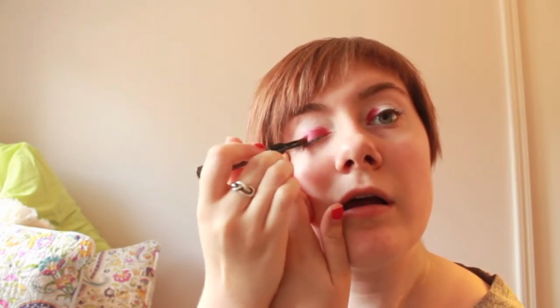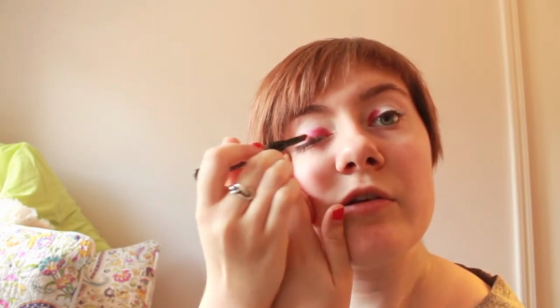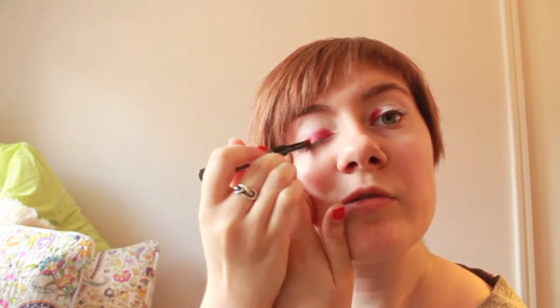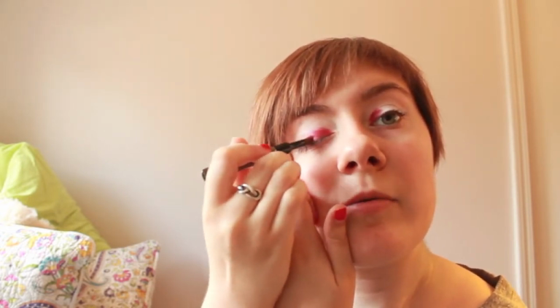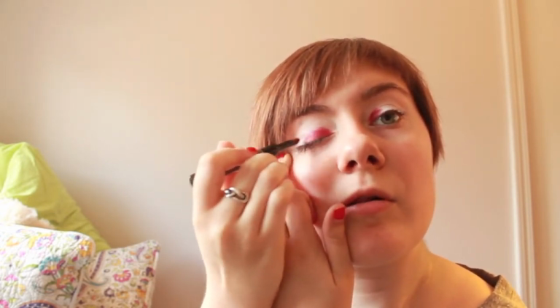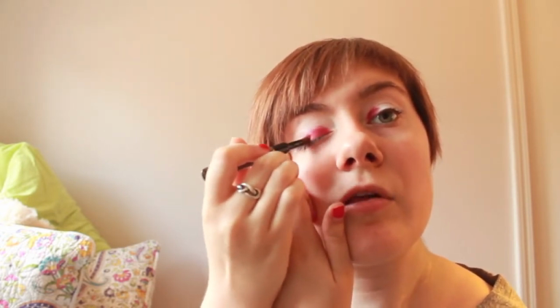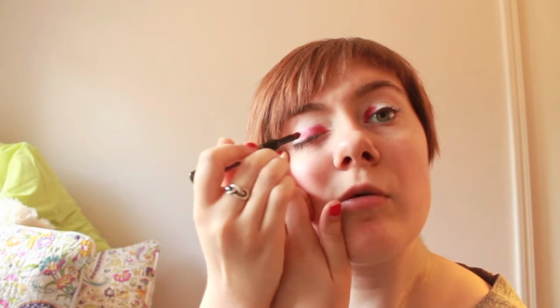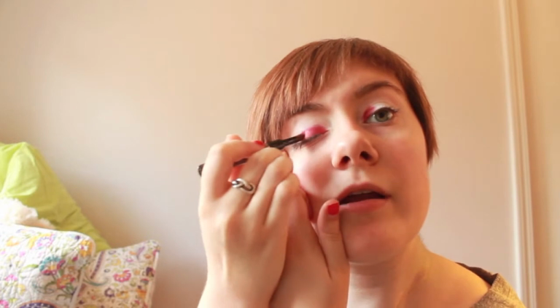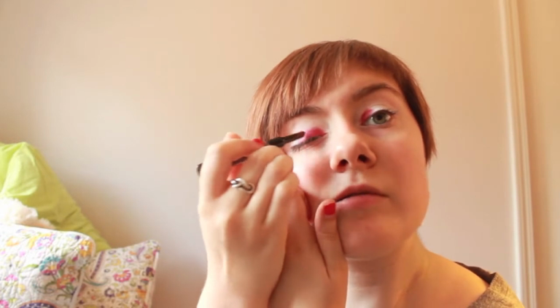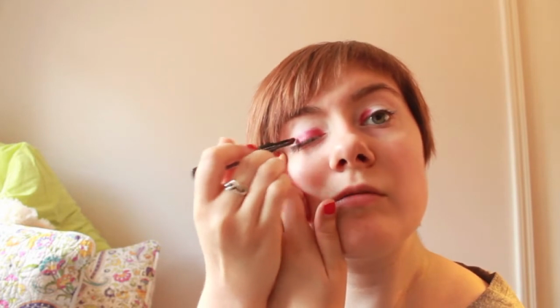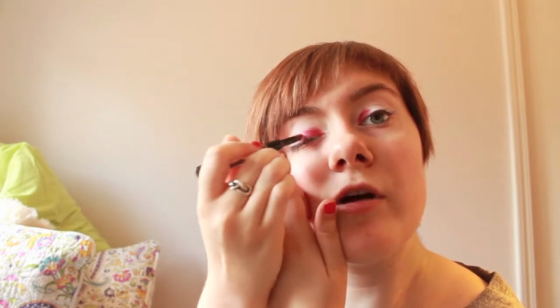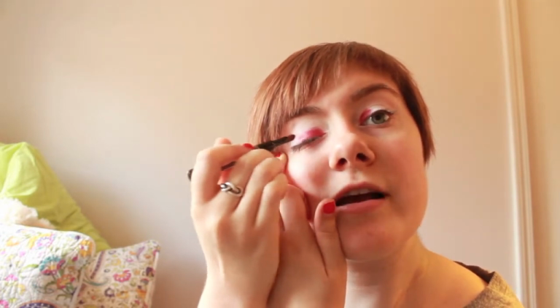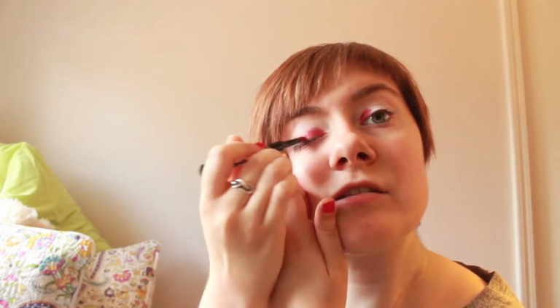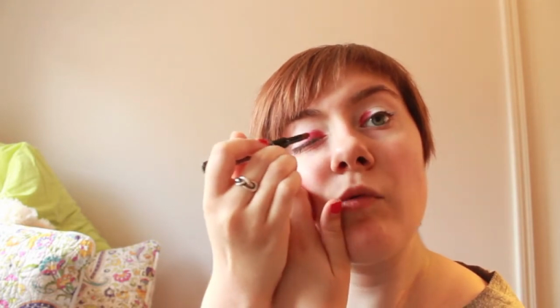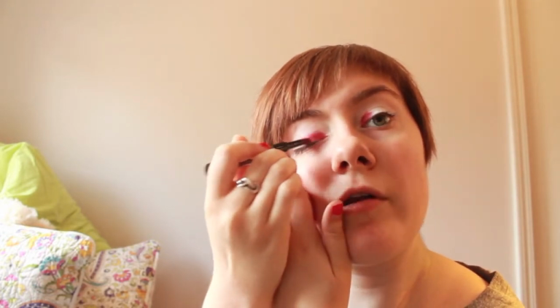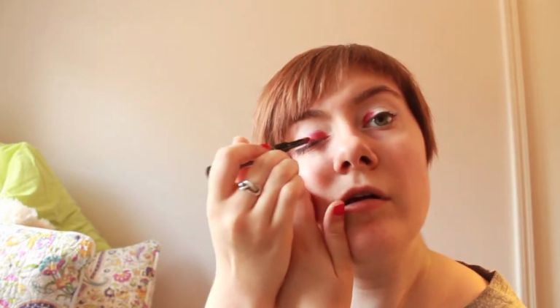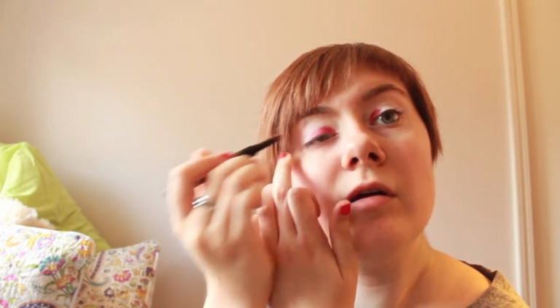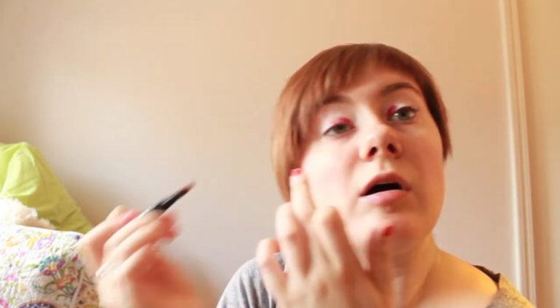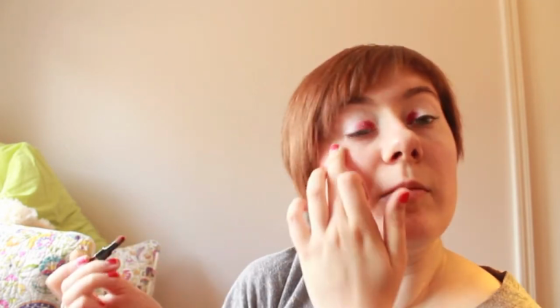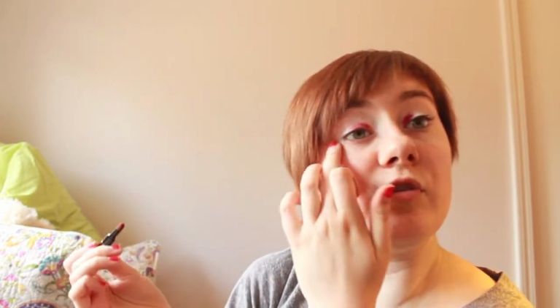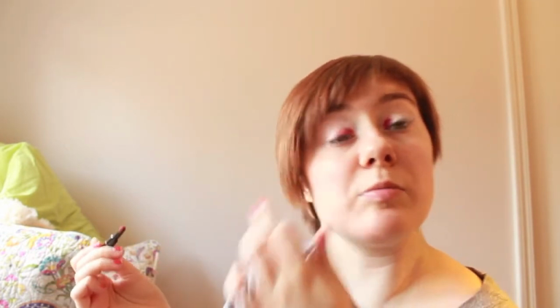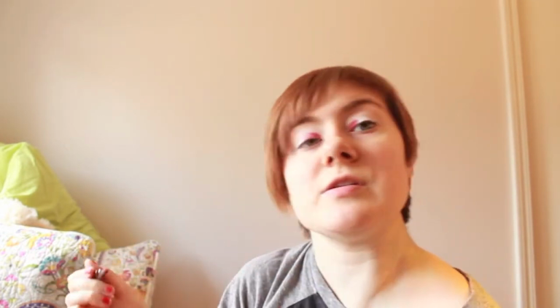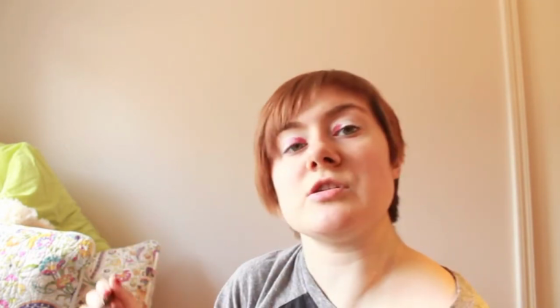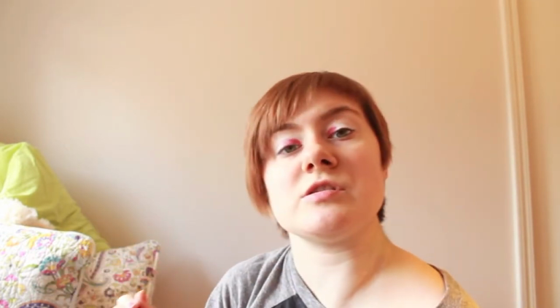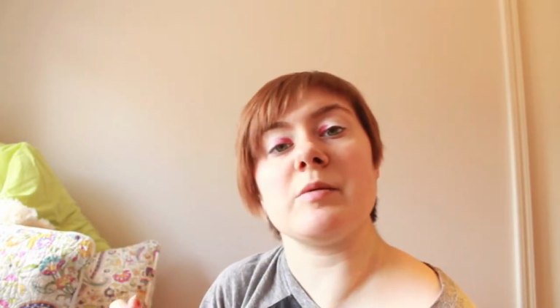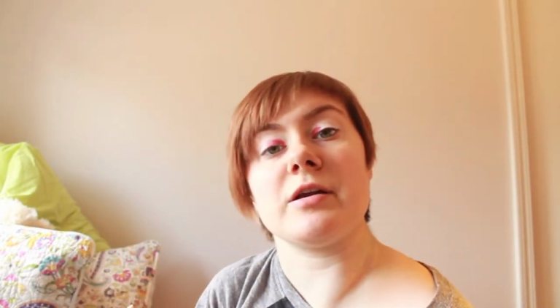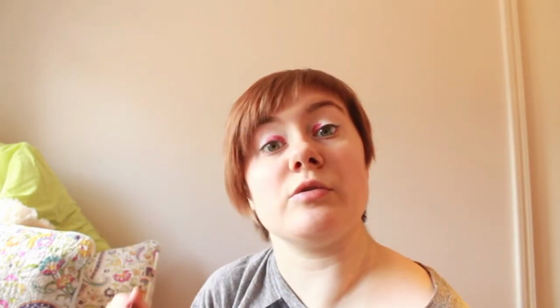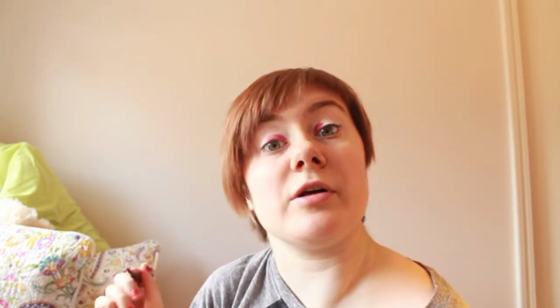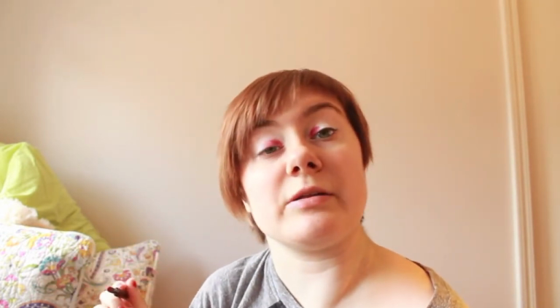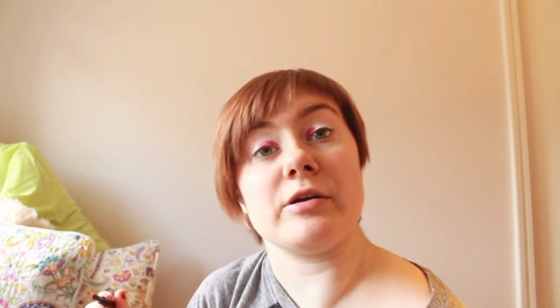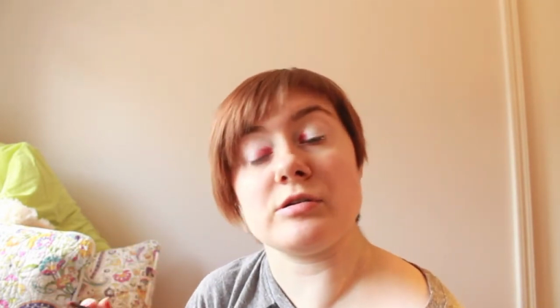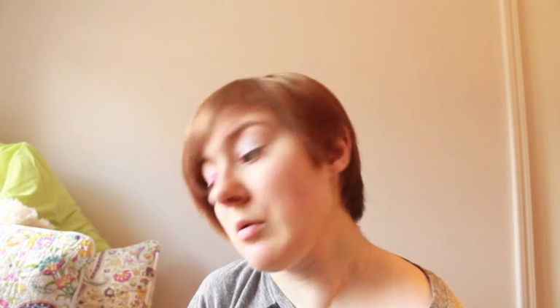You basically want to take the same brush and put a little bit right next to the red. Don't blend this in just yet — we're going to do the blending later.